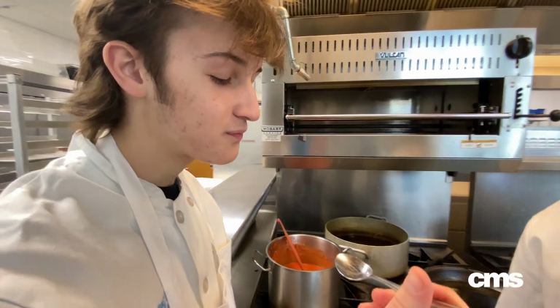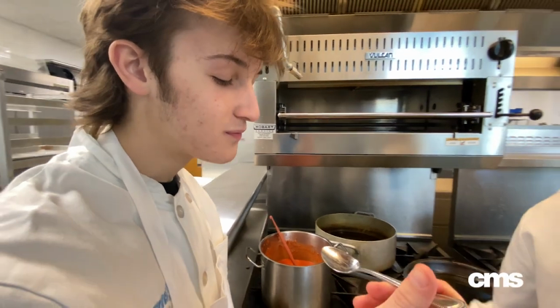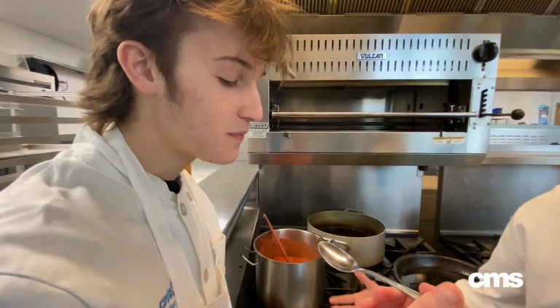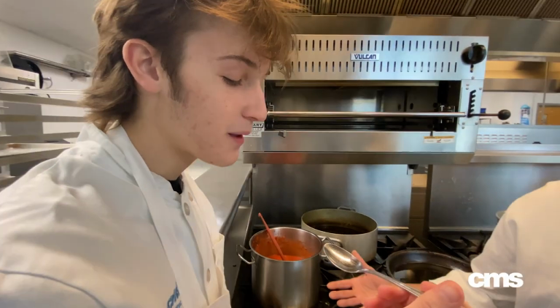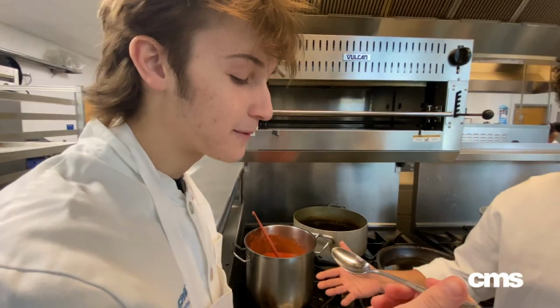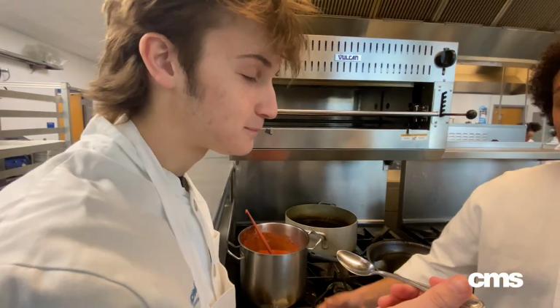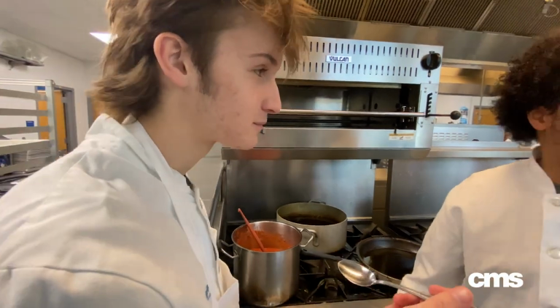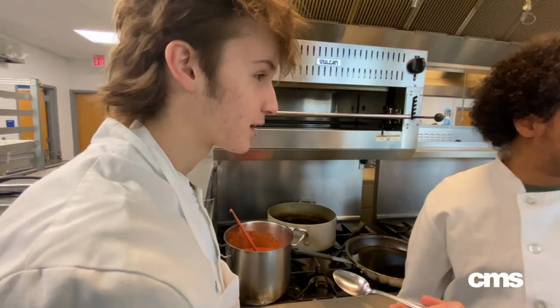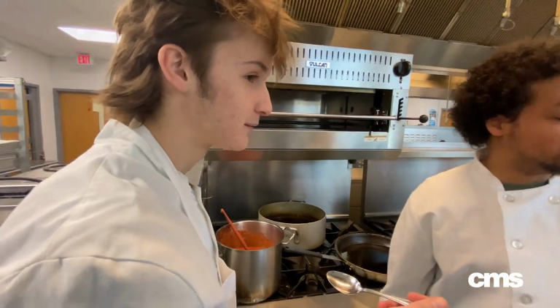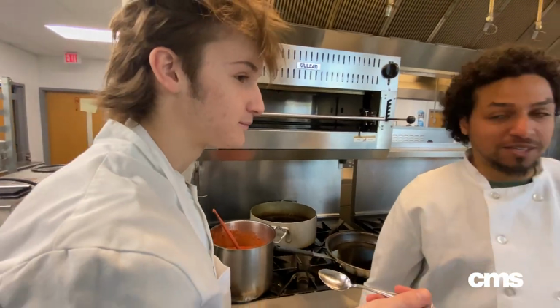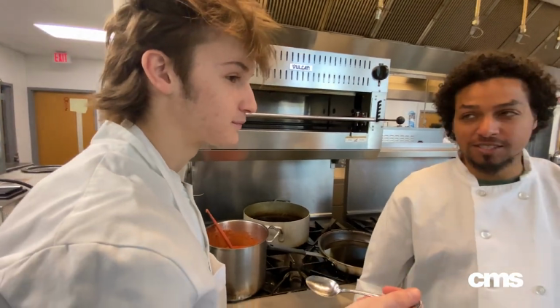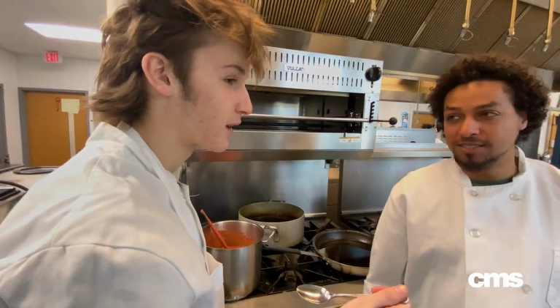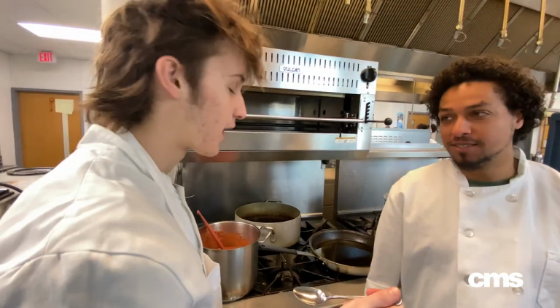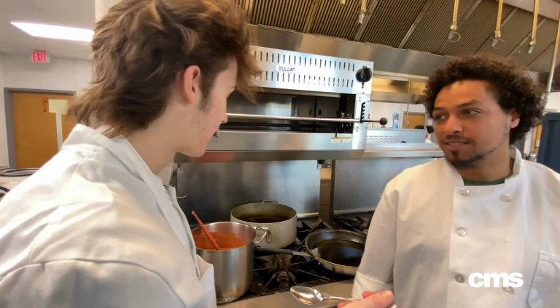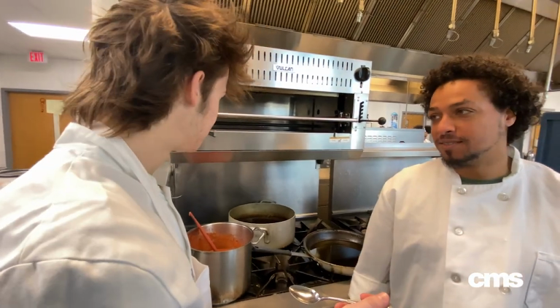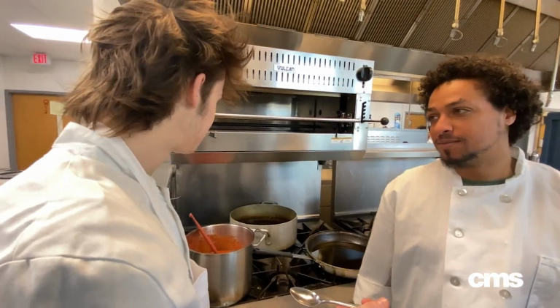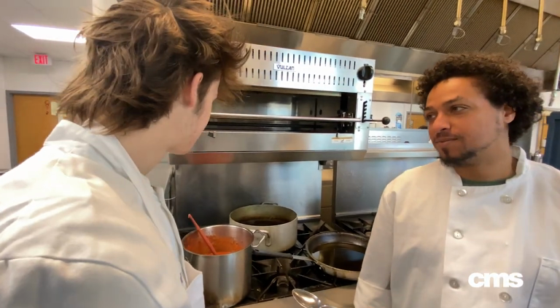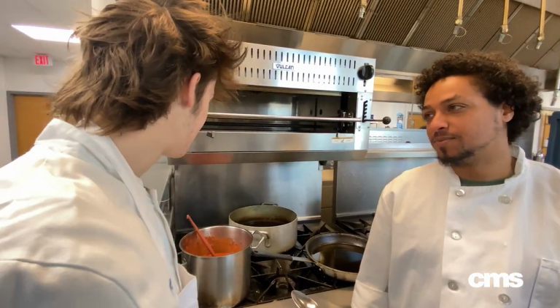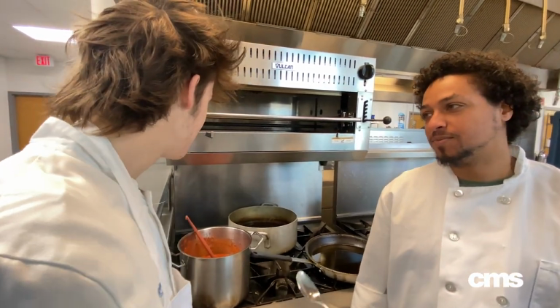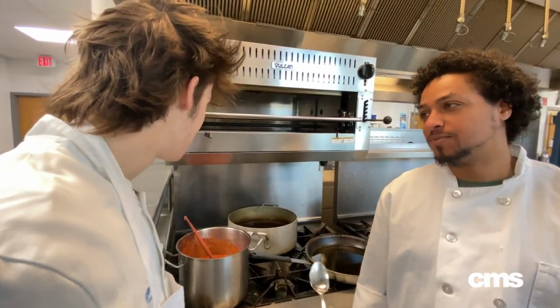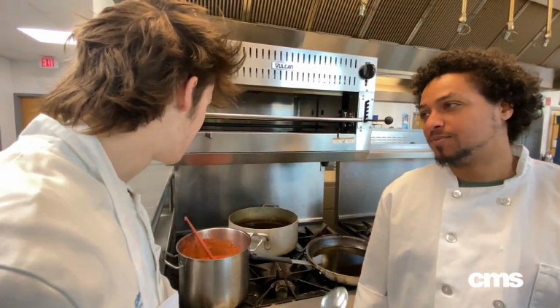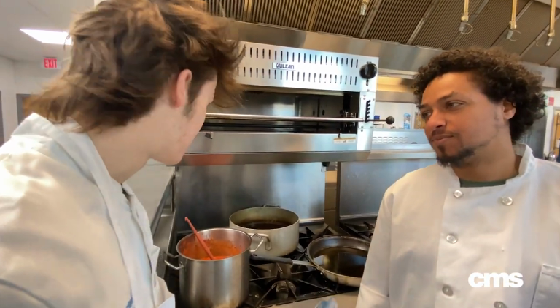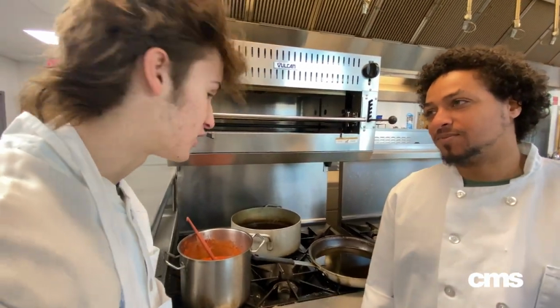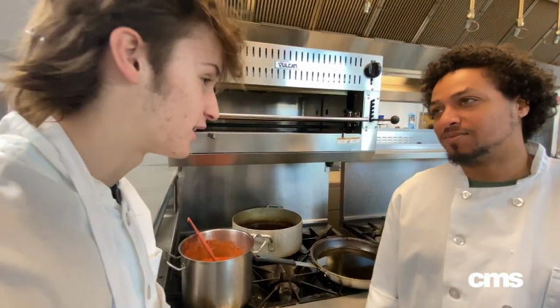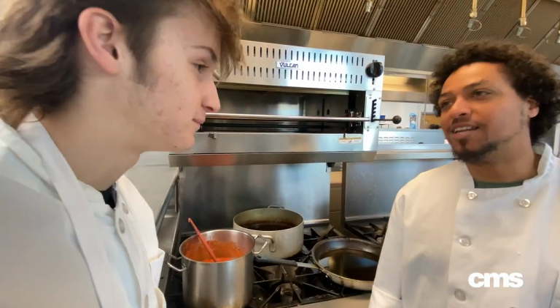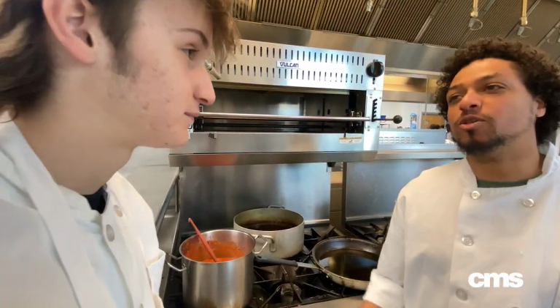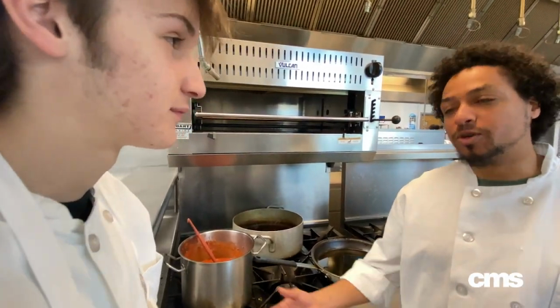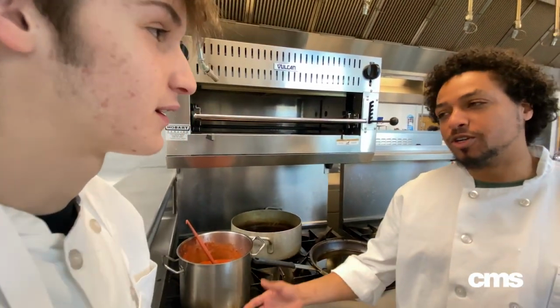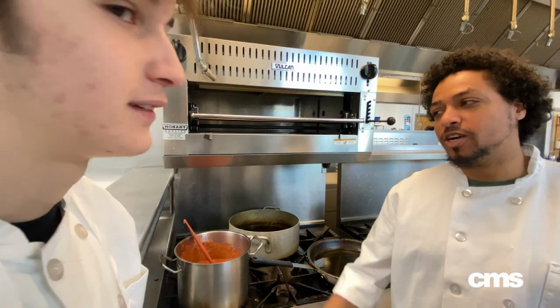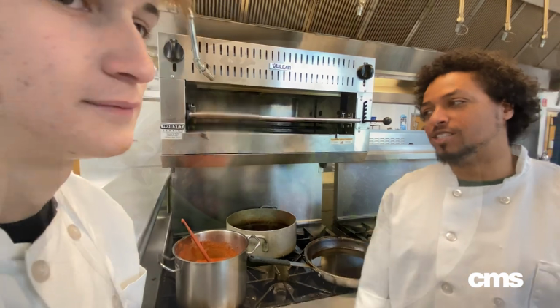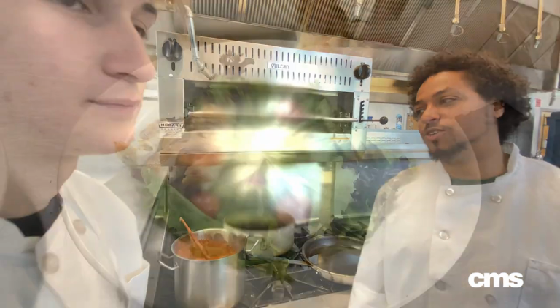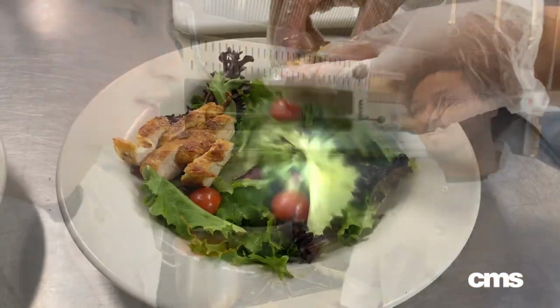The students know they have to taste it first before they get to the next step. Are the carrots cooked enough to go to the blender? They need a little bit more cooking — they're not tender enough yet.